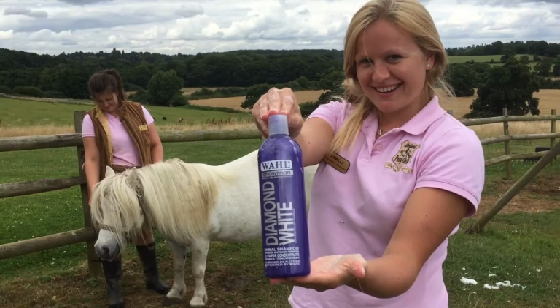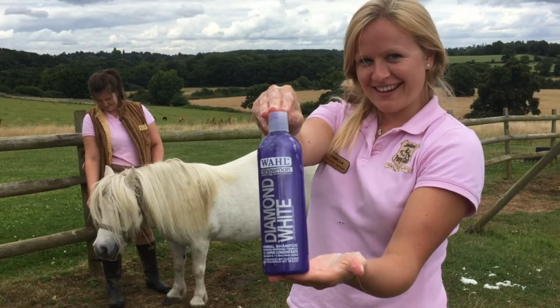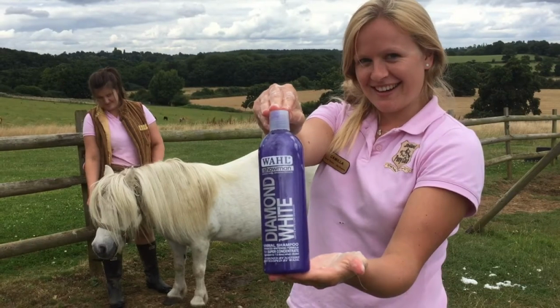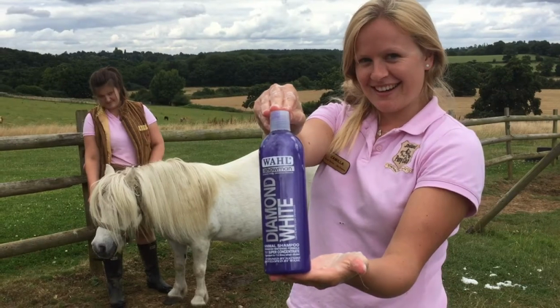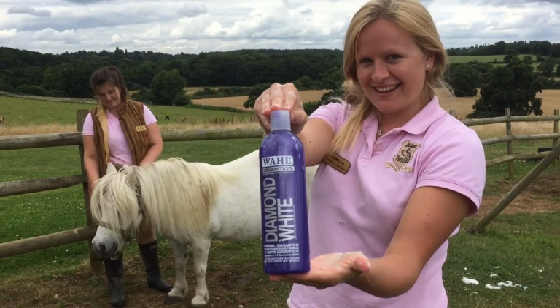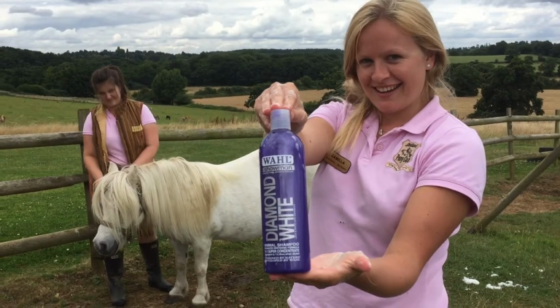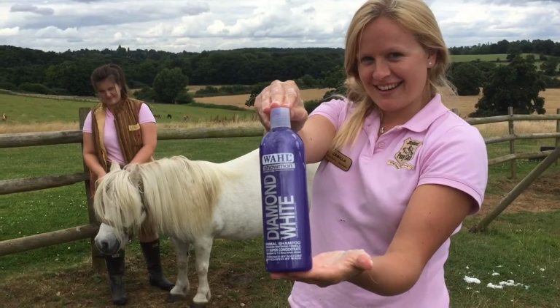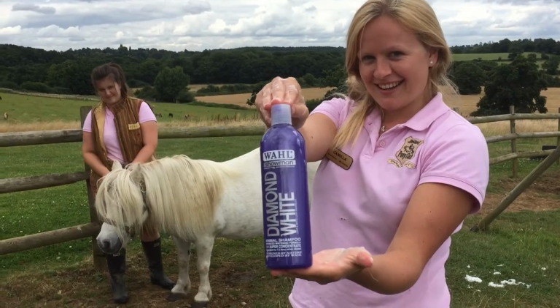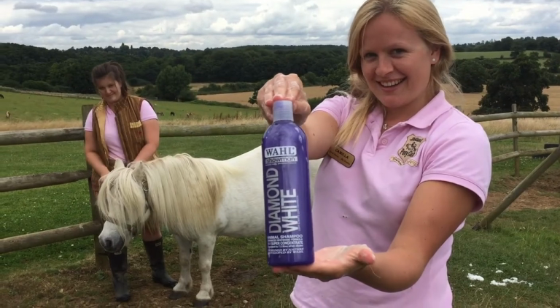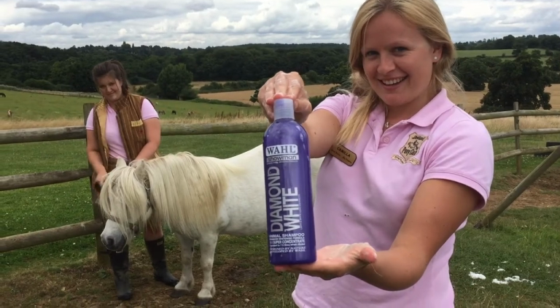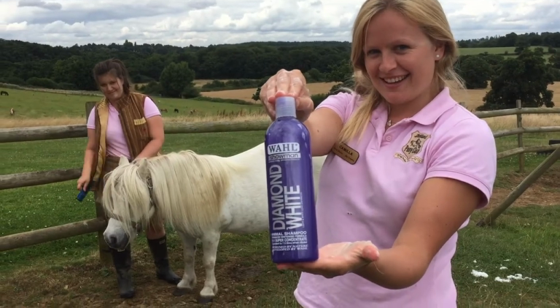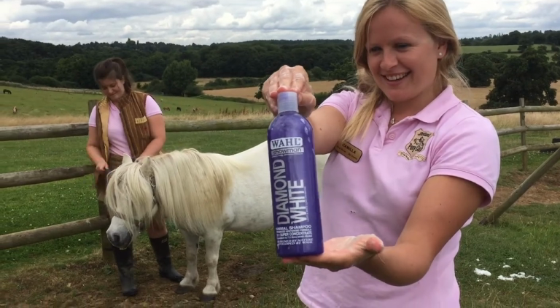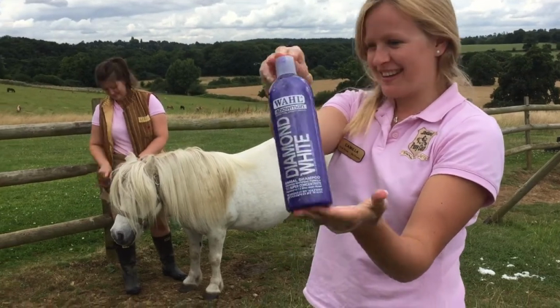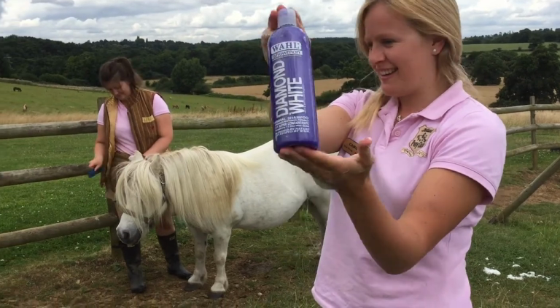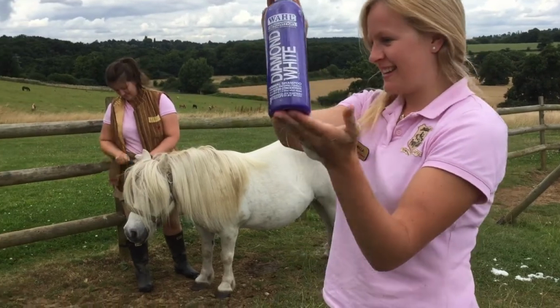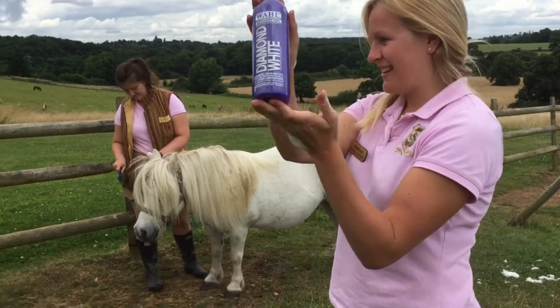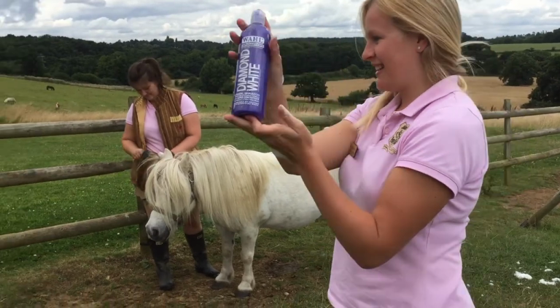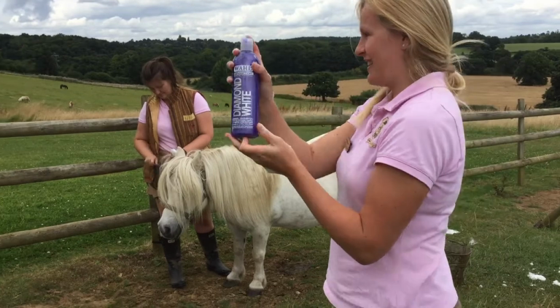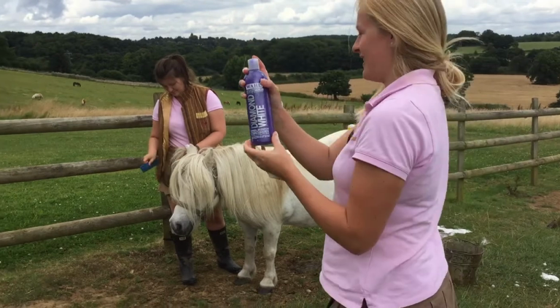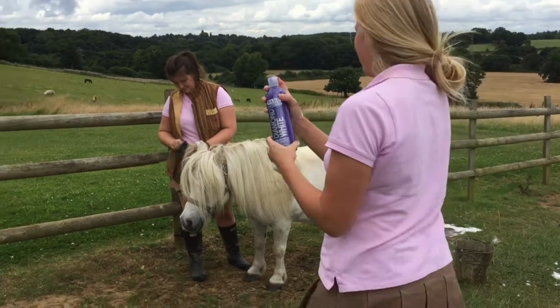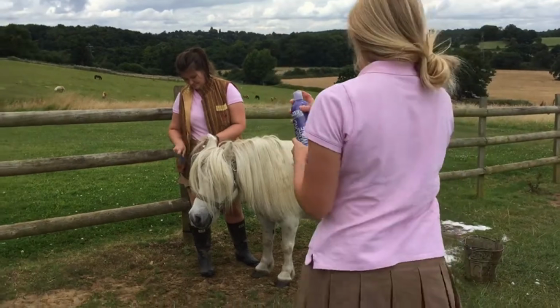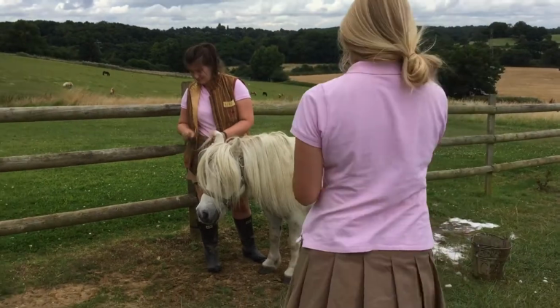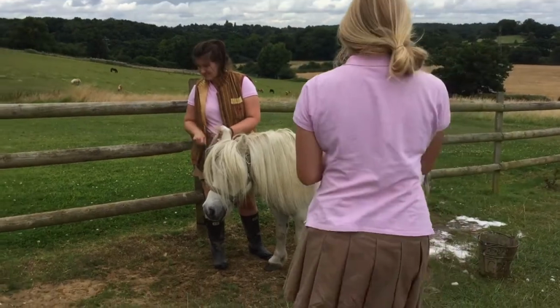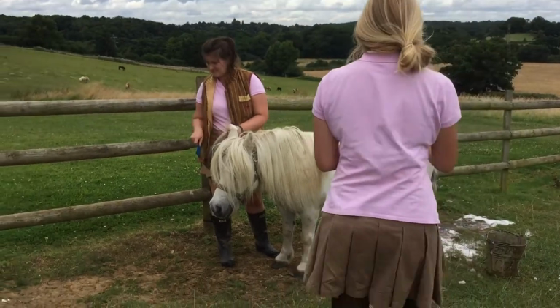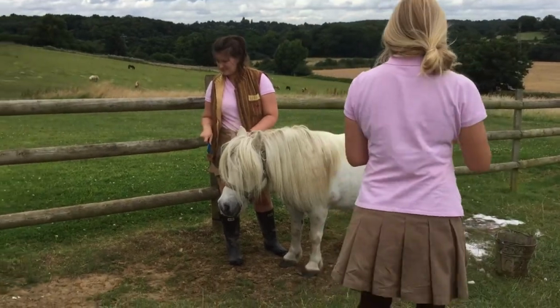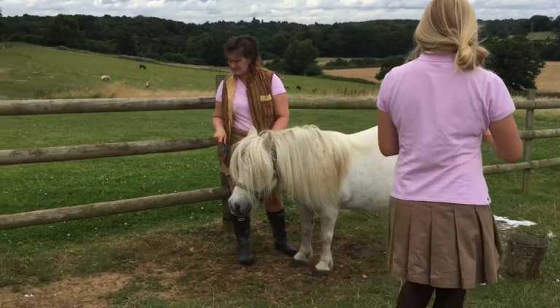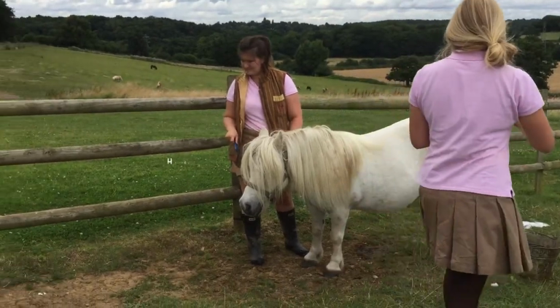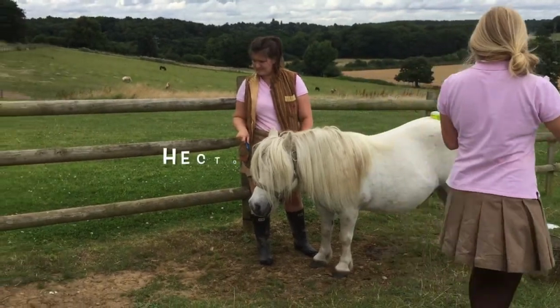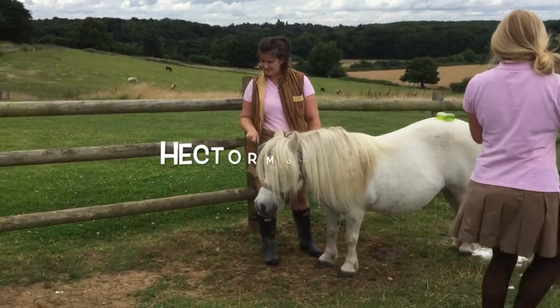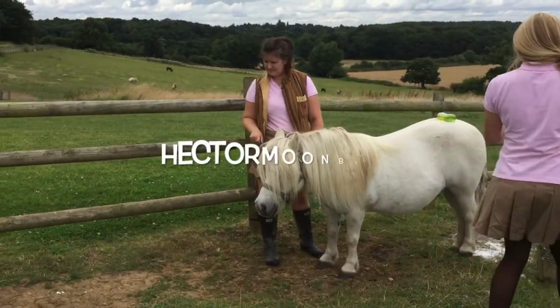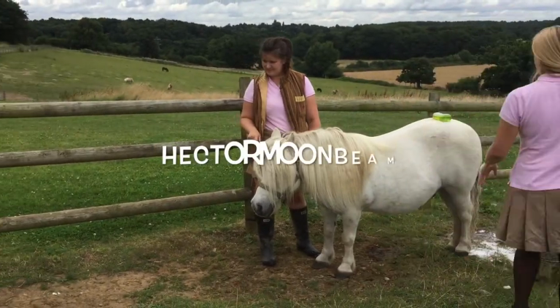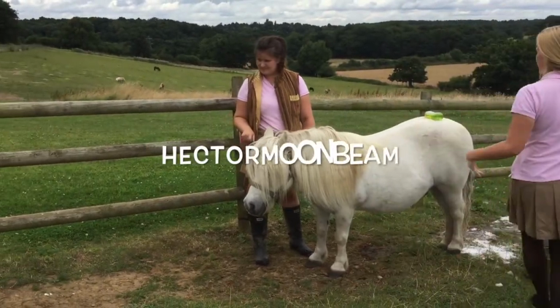It's pony shampoo time at the ranch. Are you ready, Hector Moonbeam?